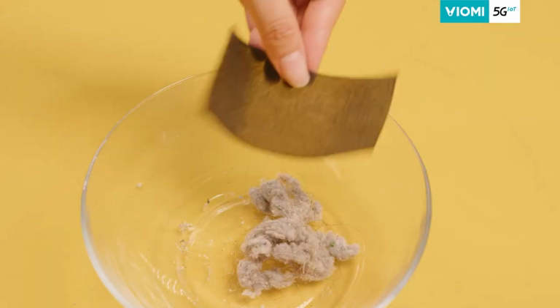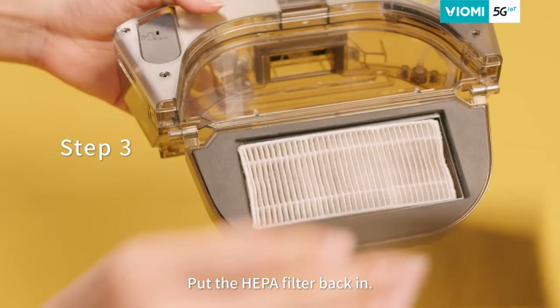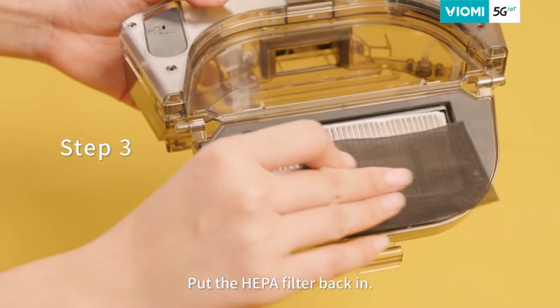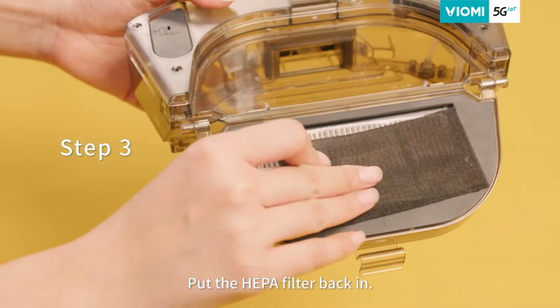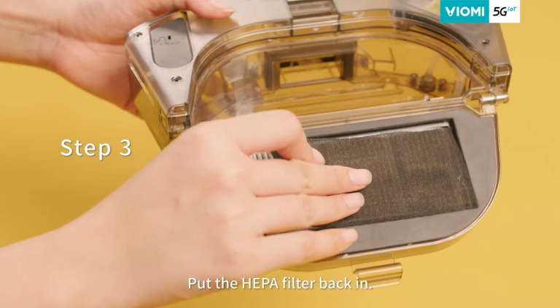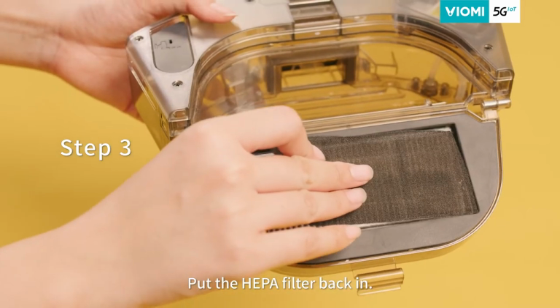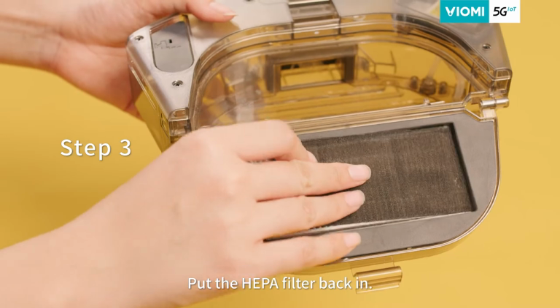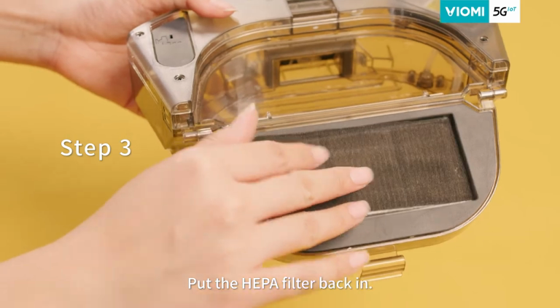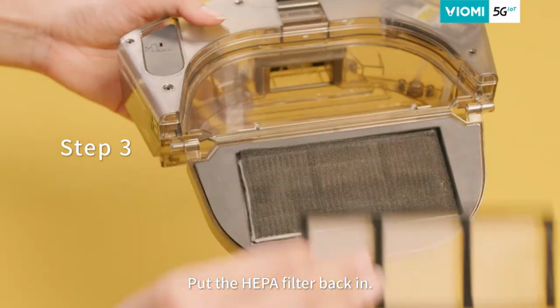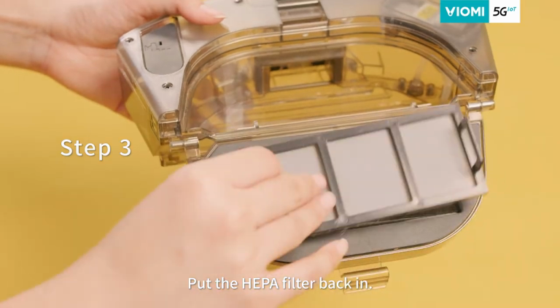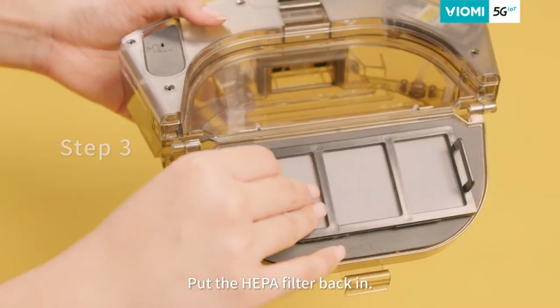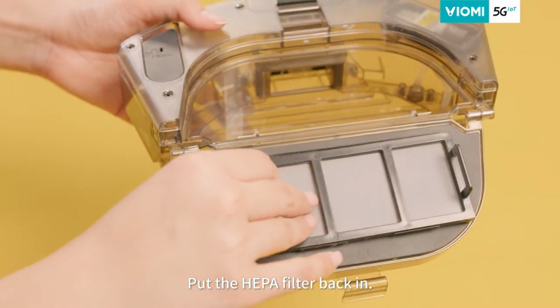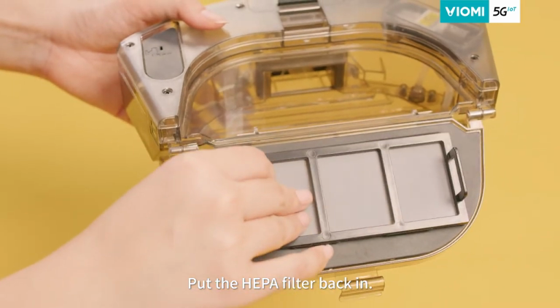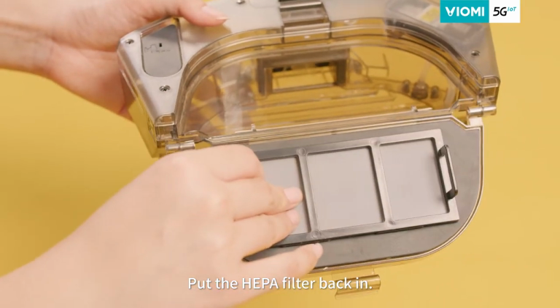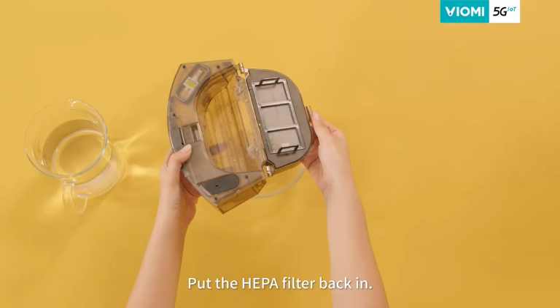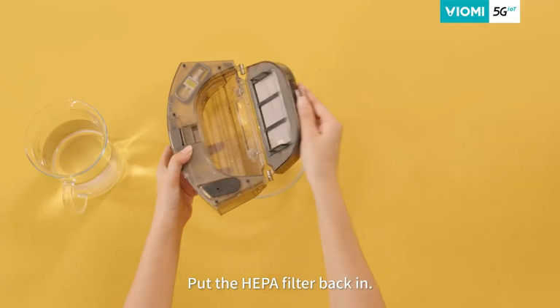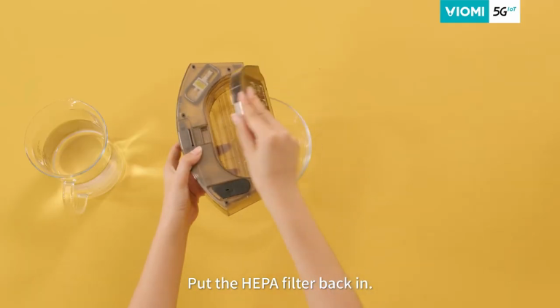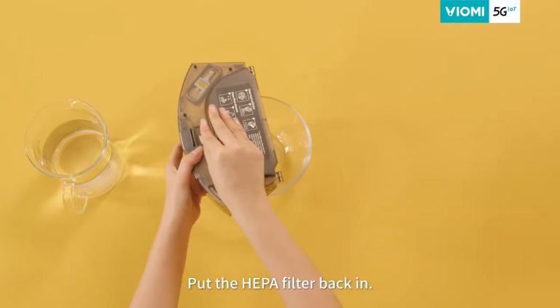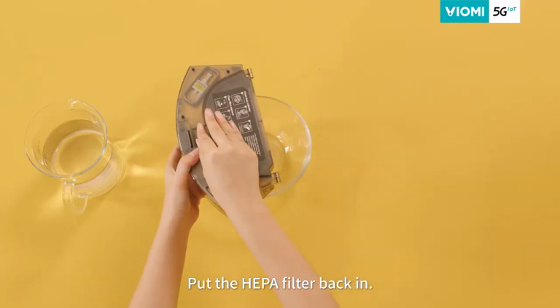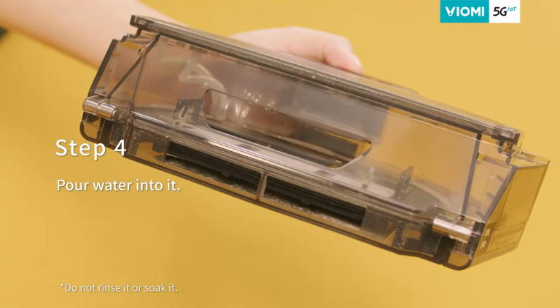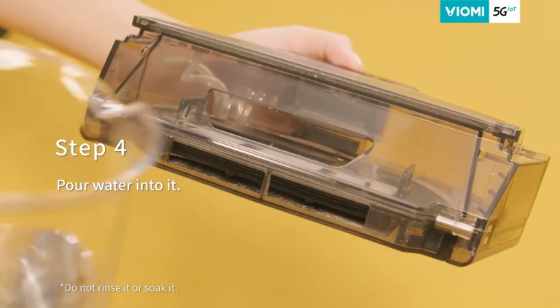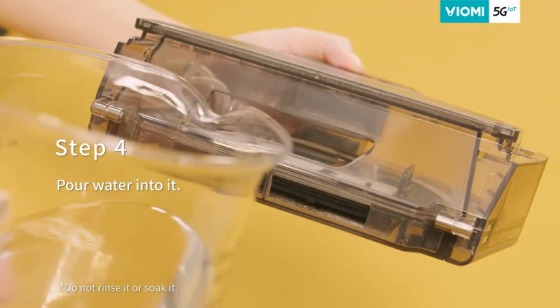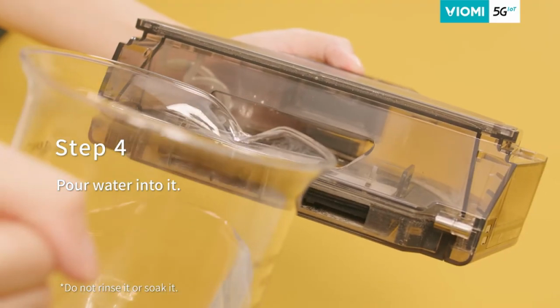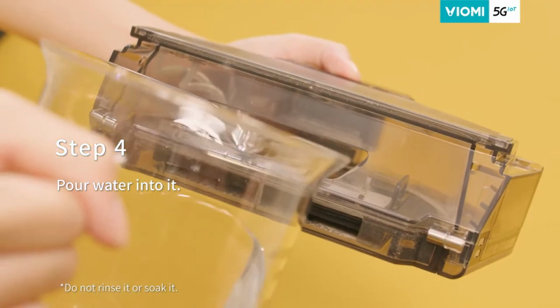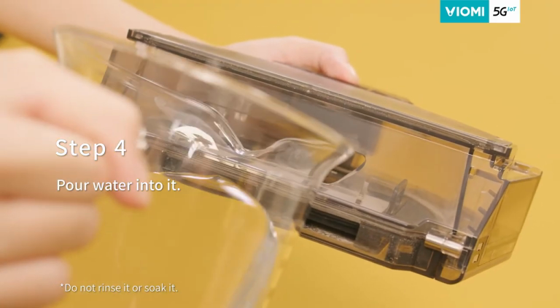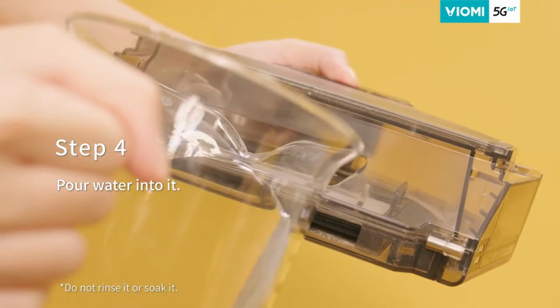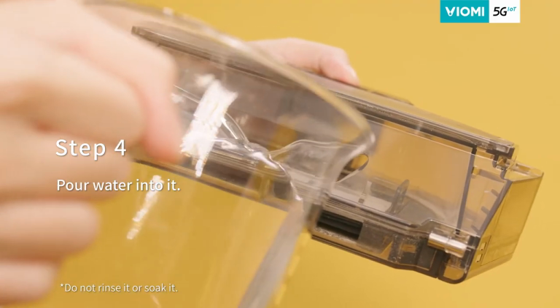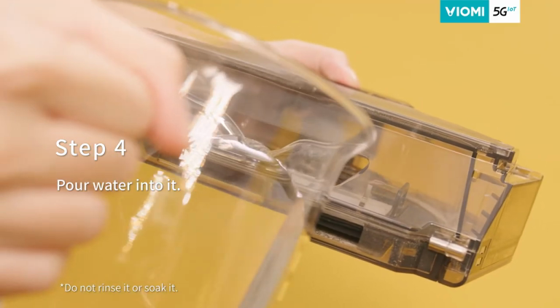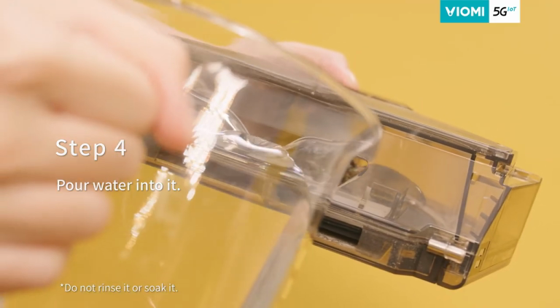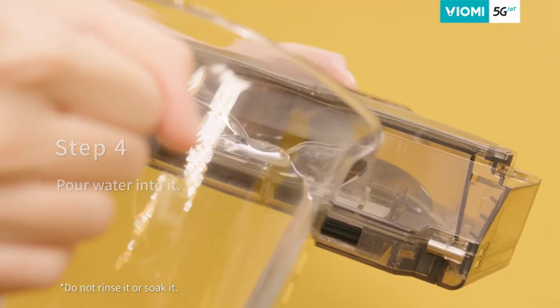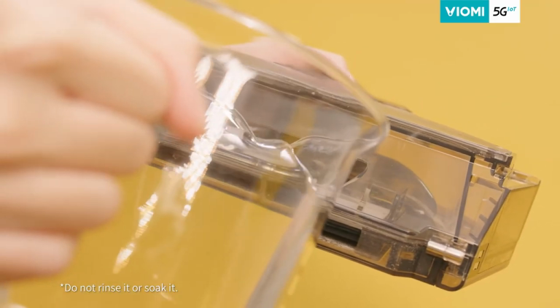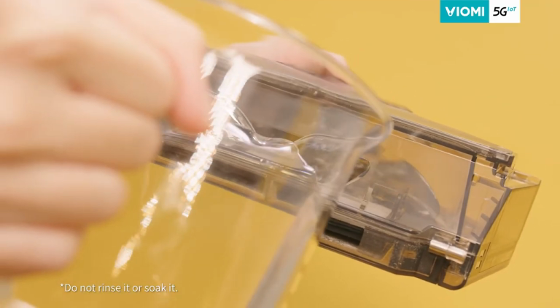Step 3: Put the HEPA filter back in the dust box. Step 4: Pour water into it.